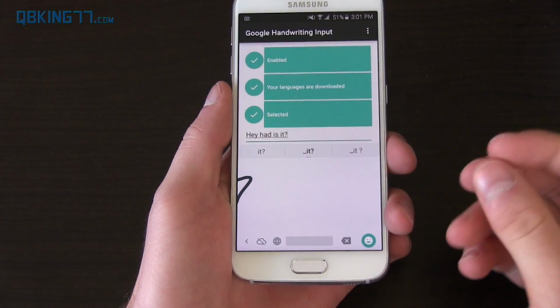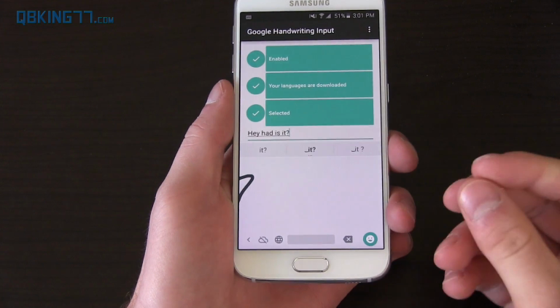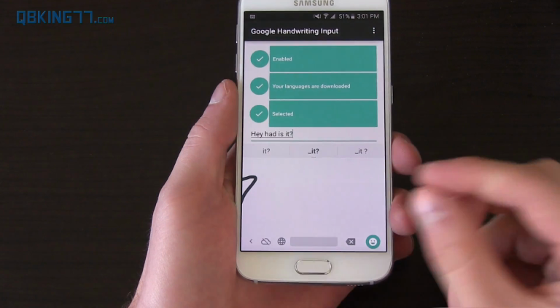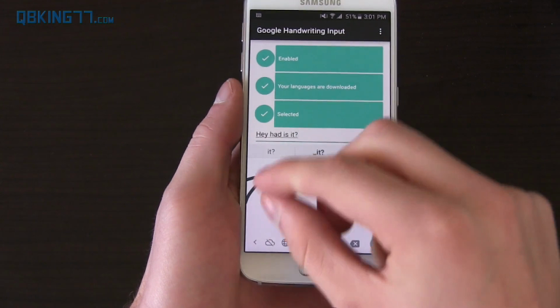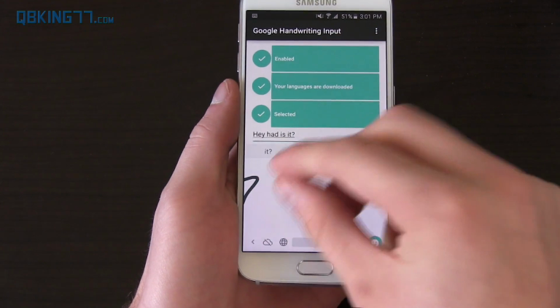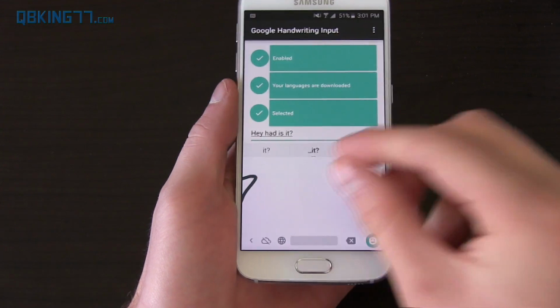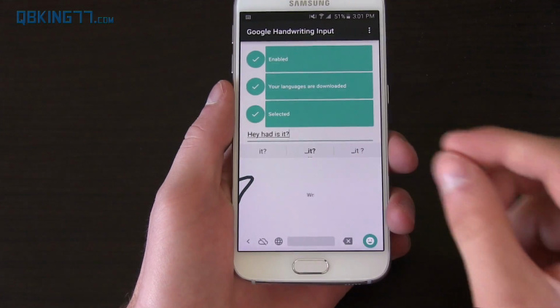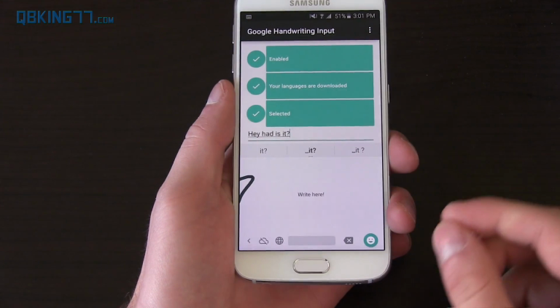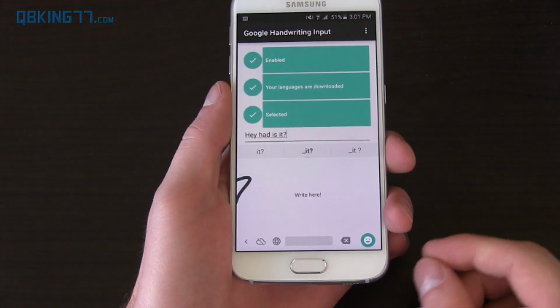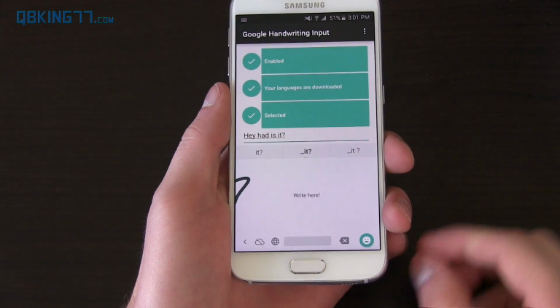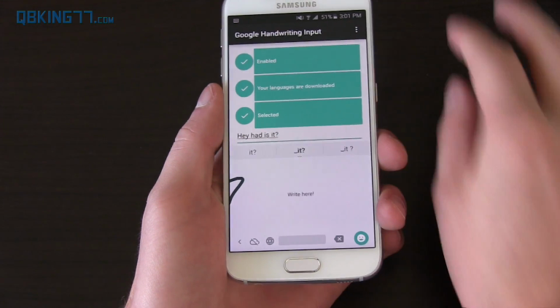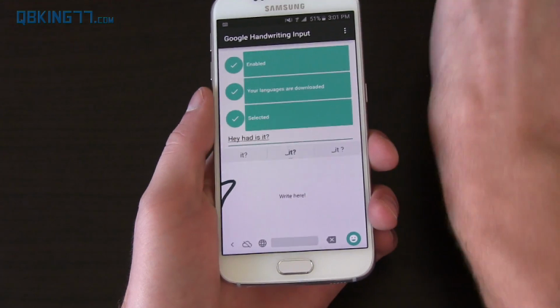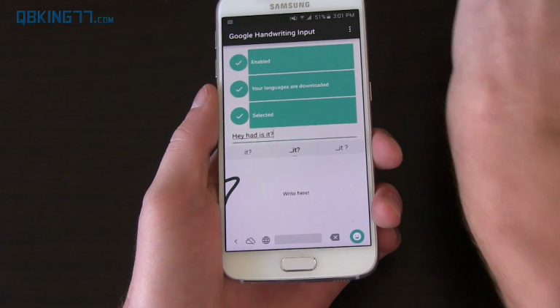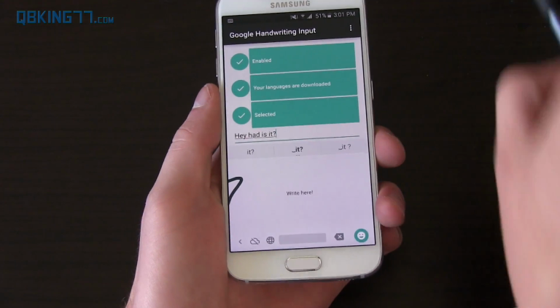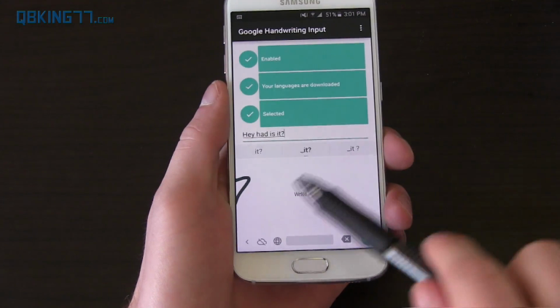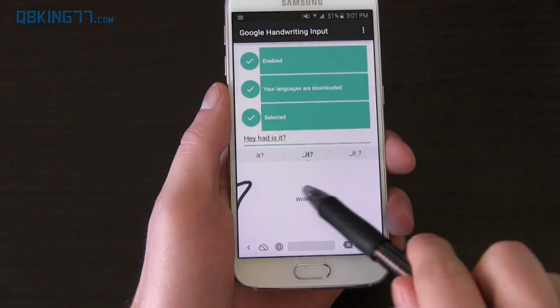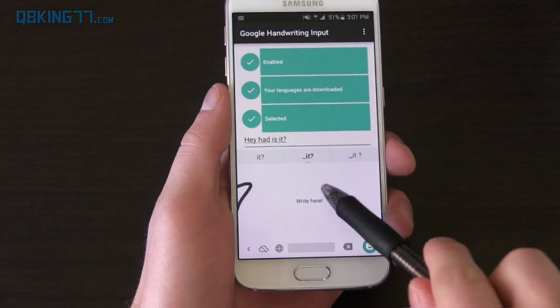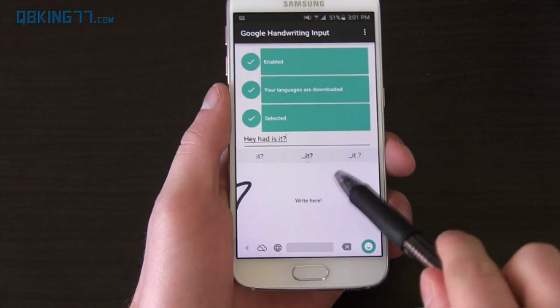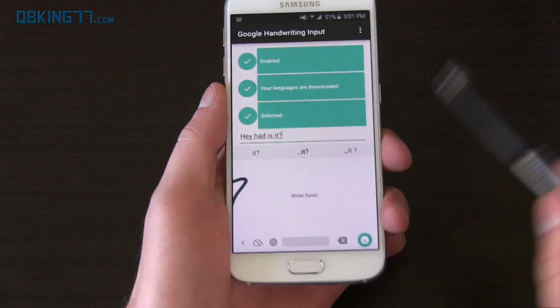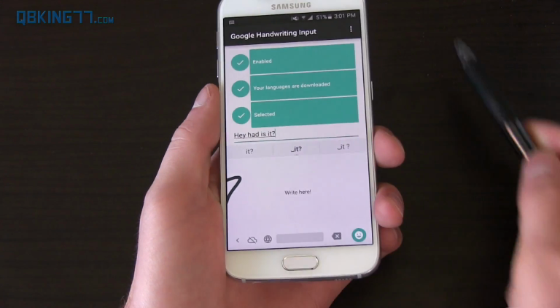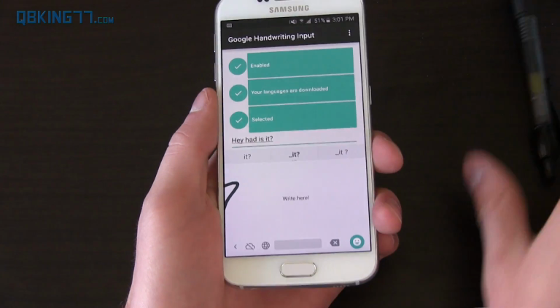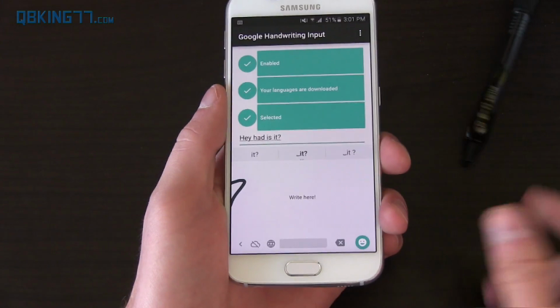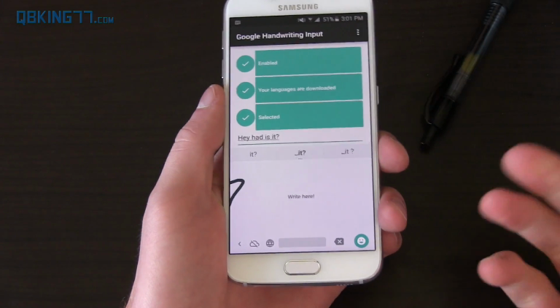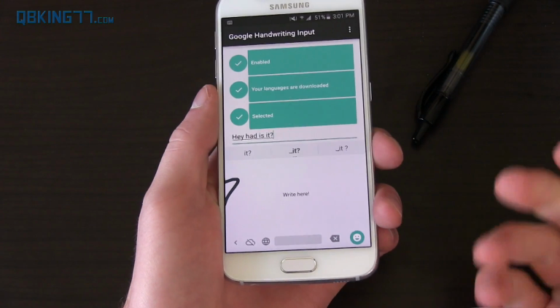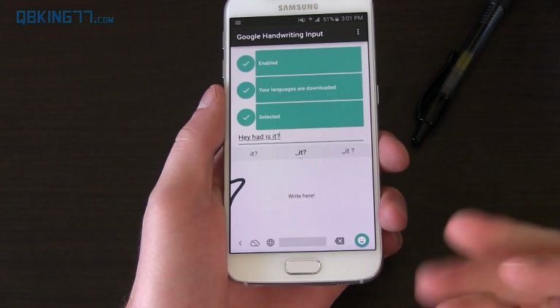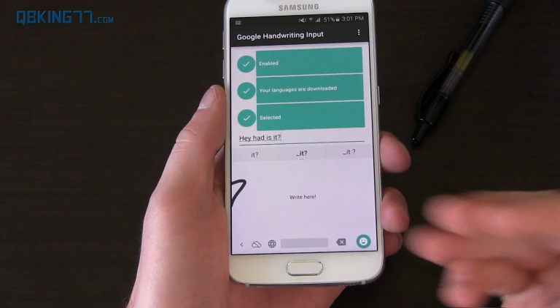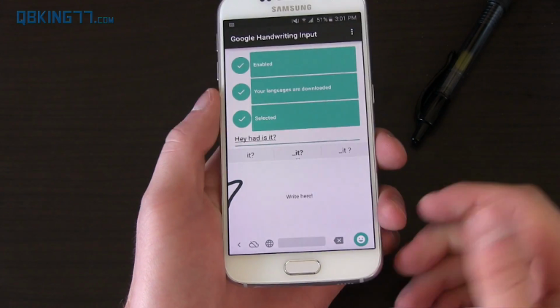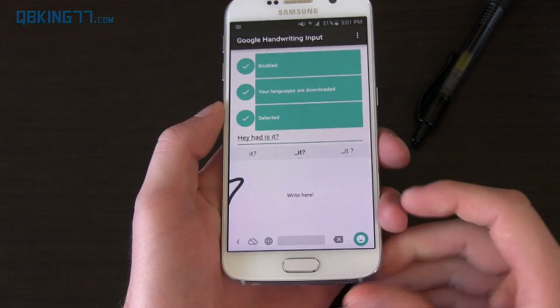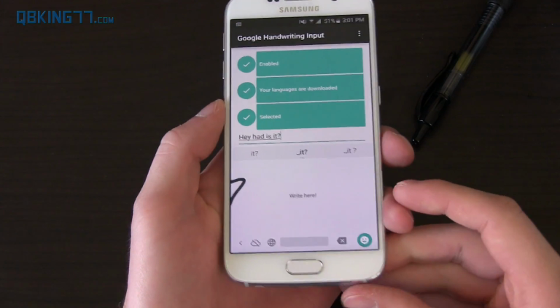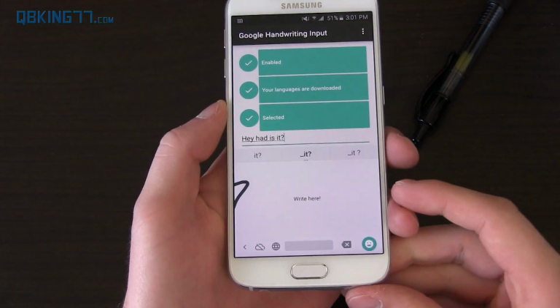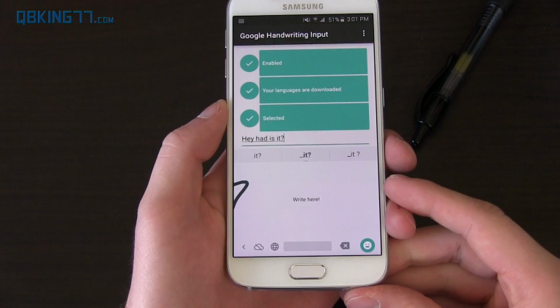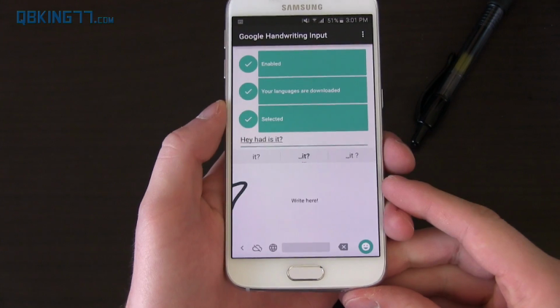I know if I had a stylus it would be much easier. Here's a pen — I don't think it's going to work. You have to have a specific stylus, of course.